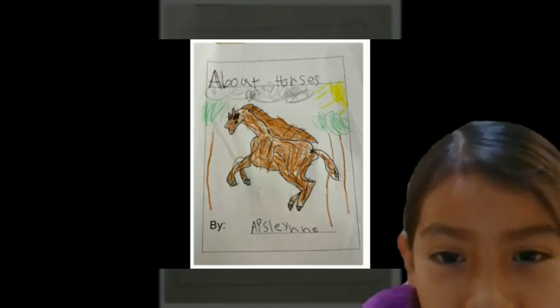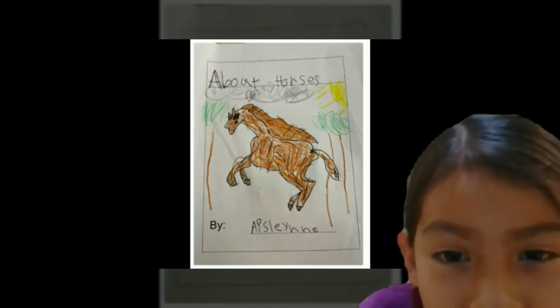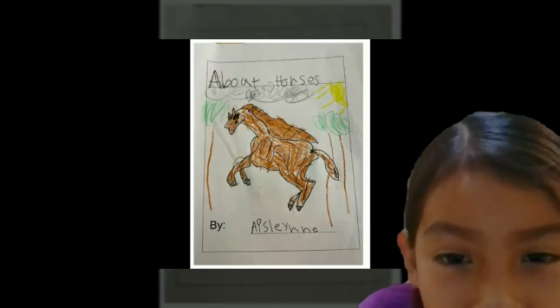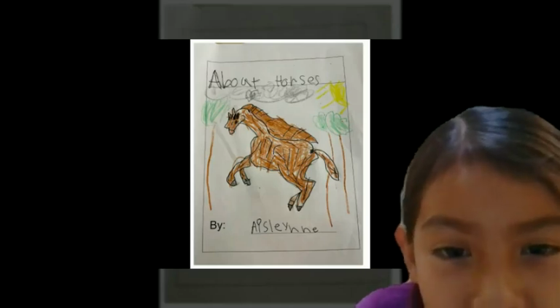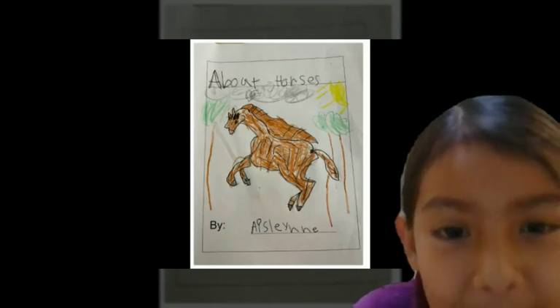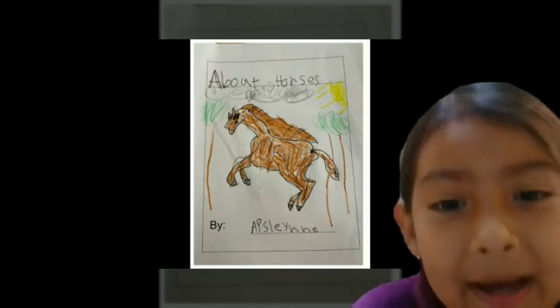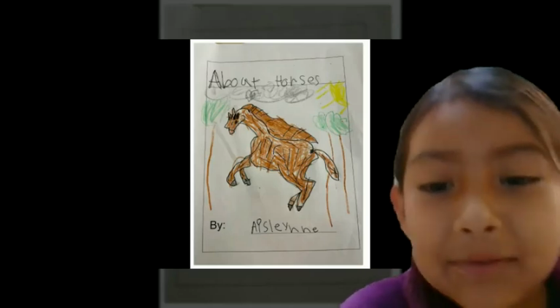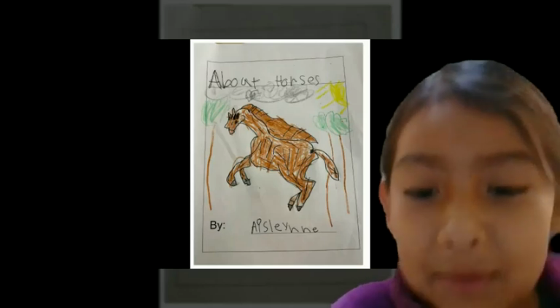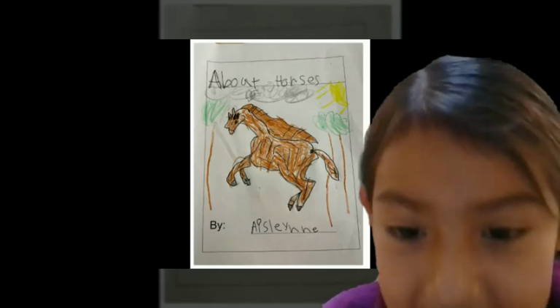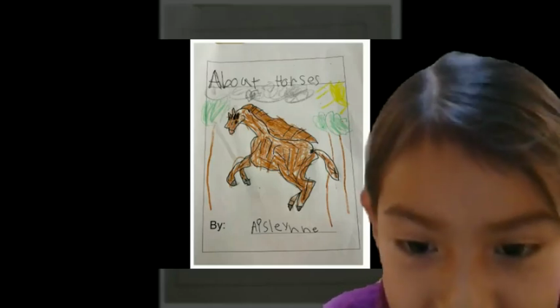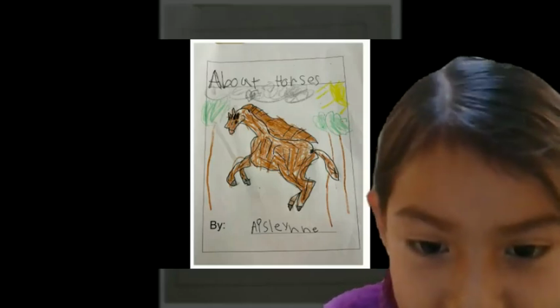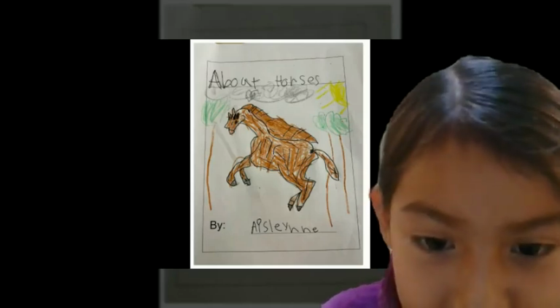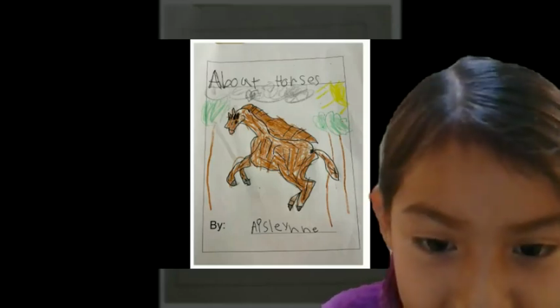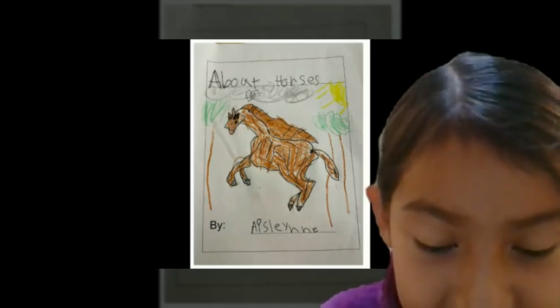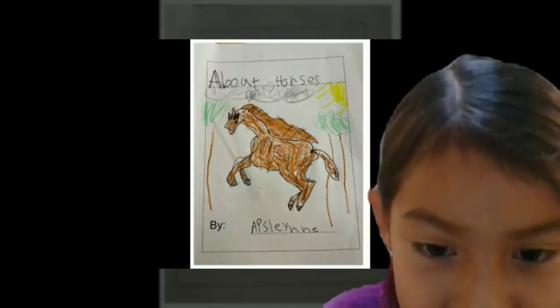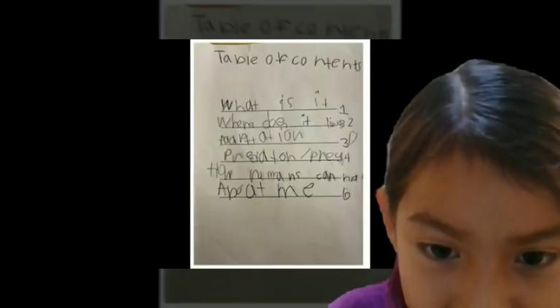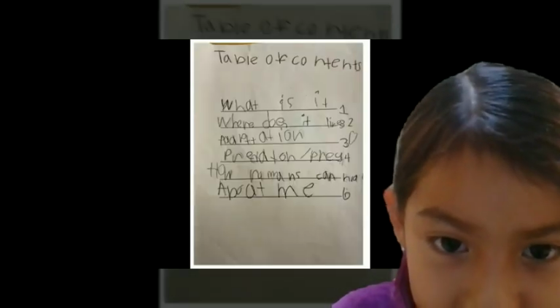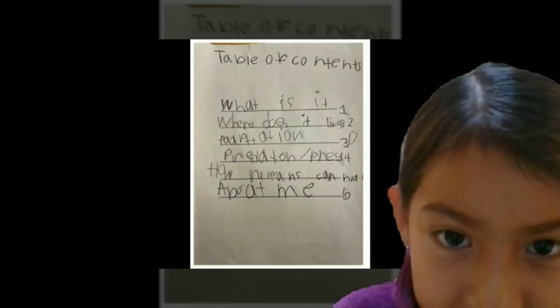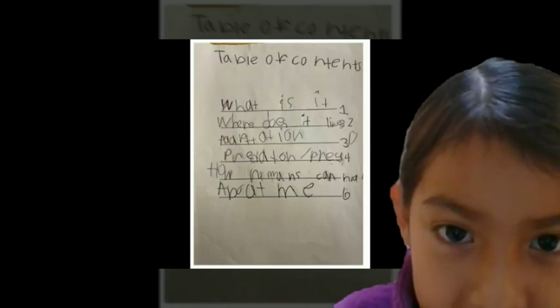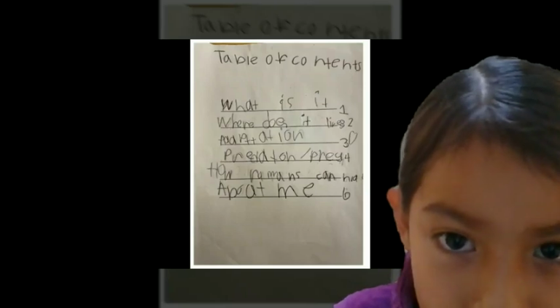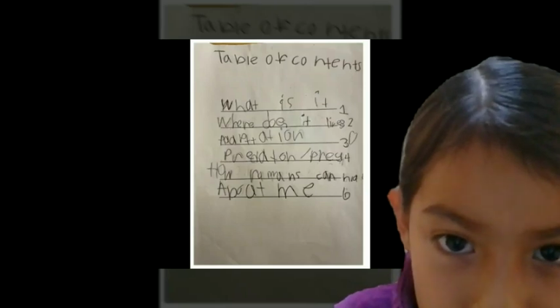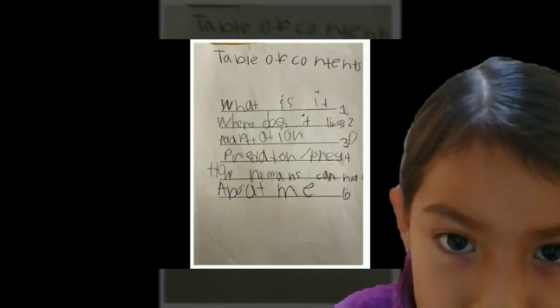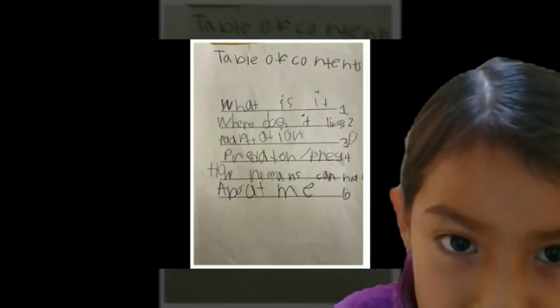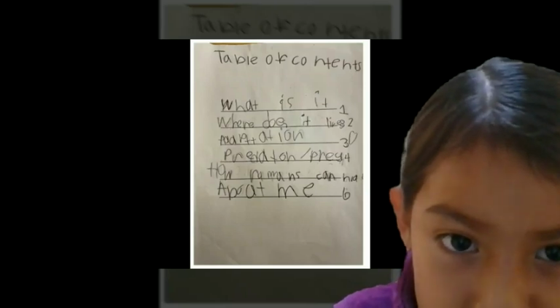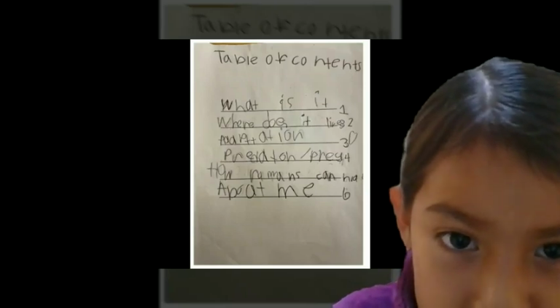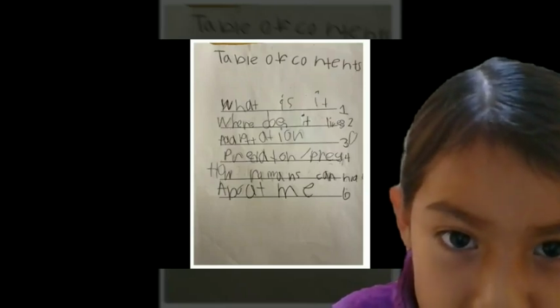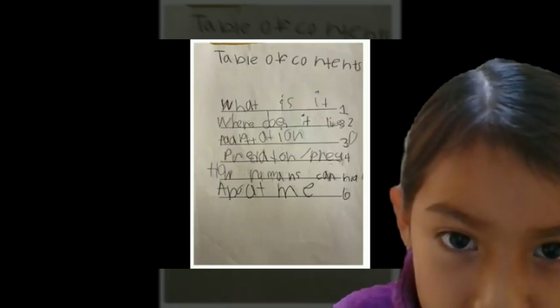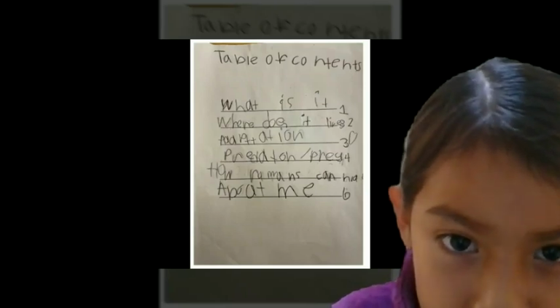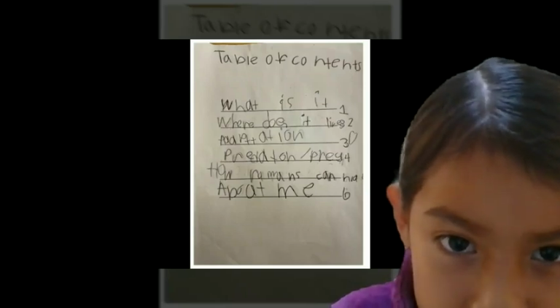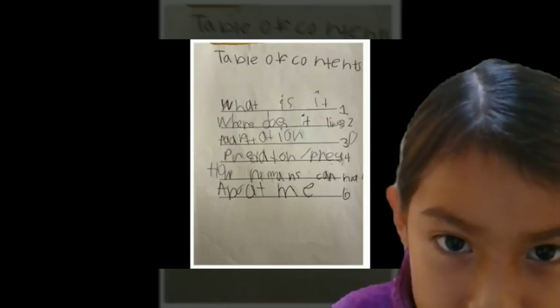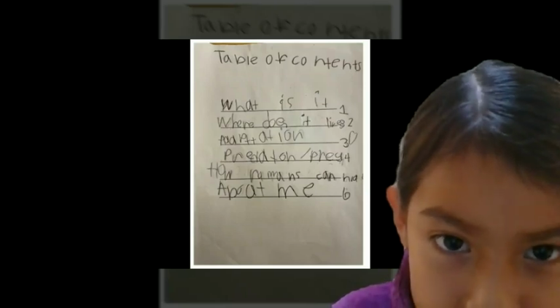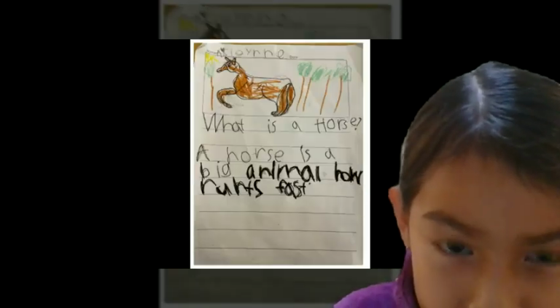About horses, by Iceland. Table of contents.